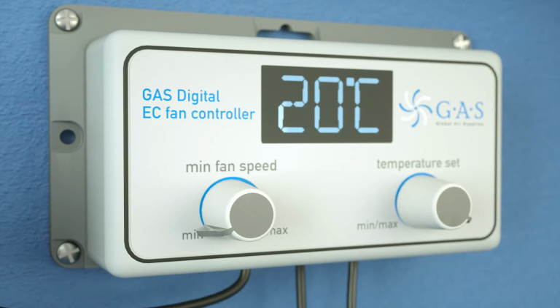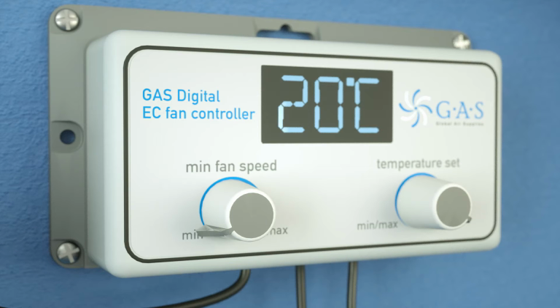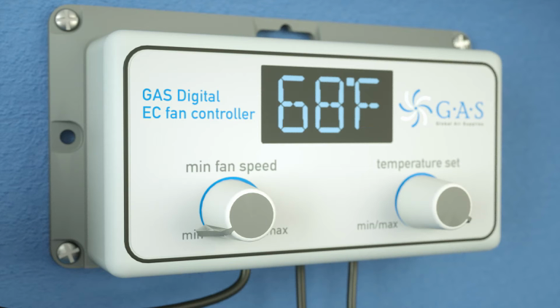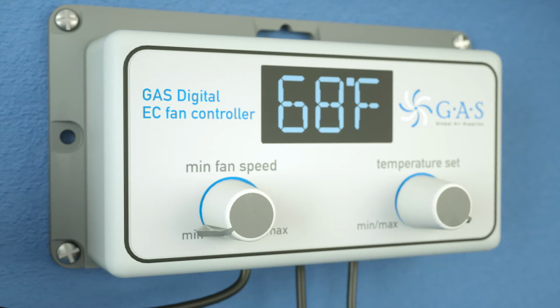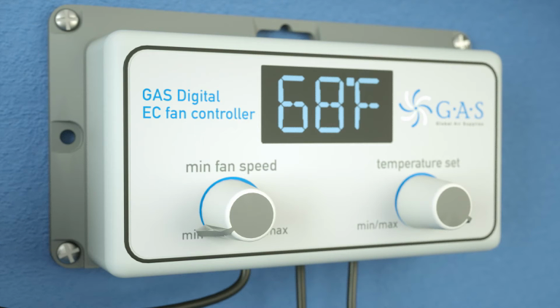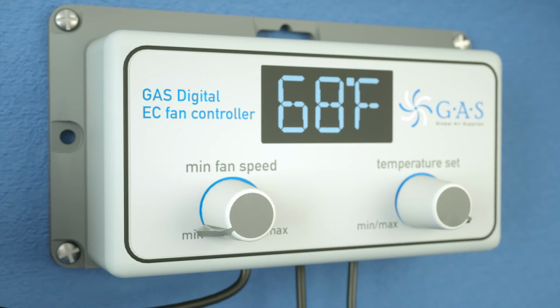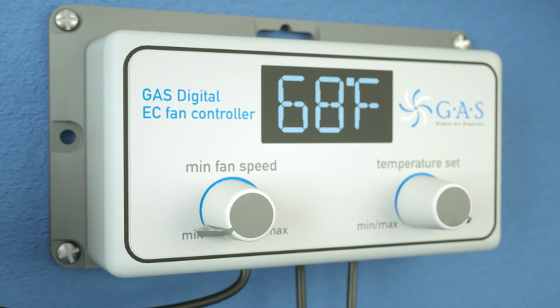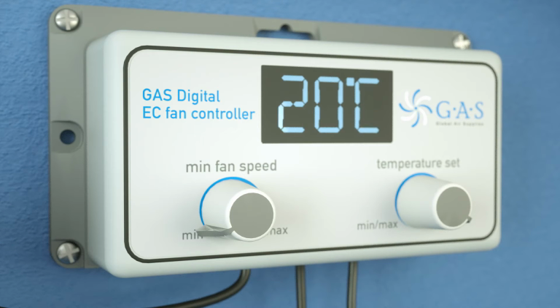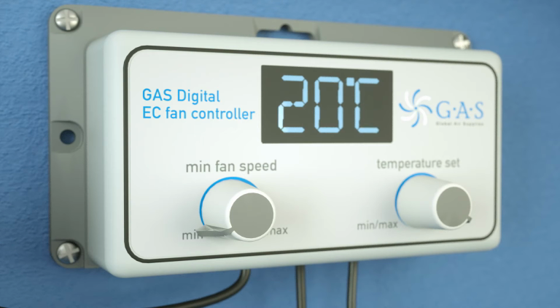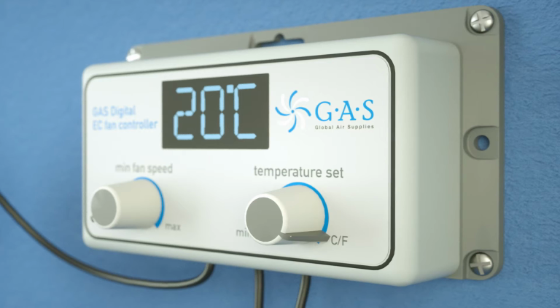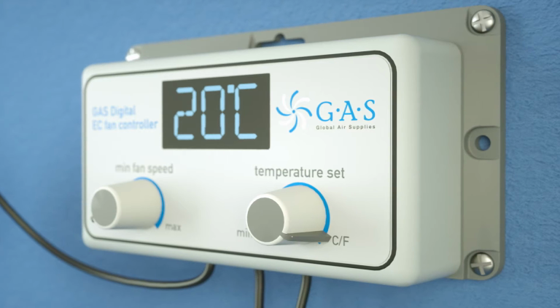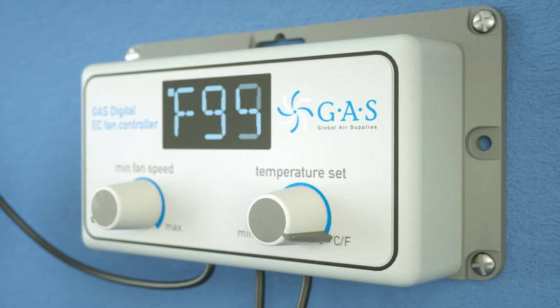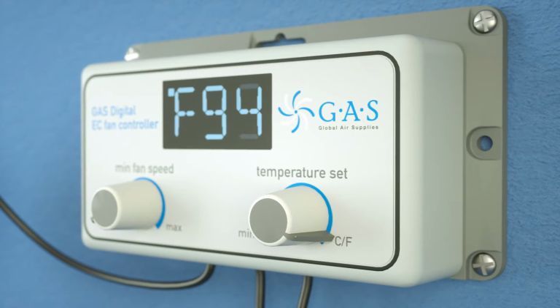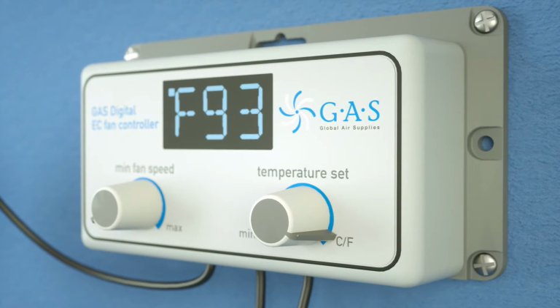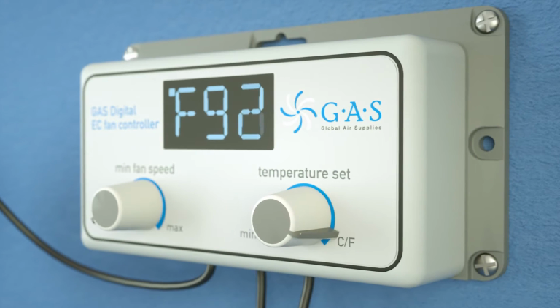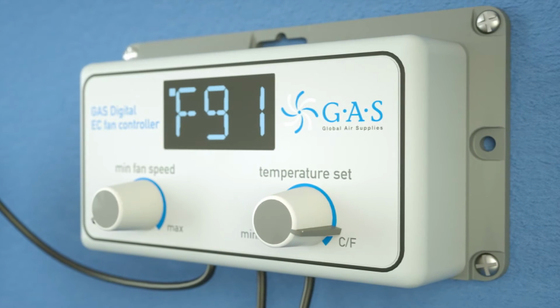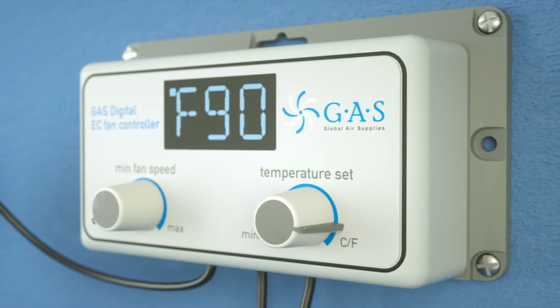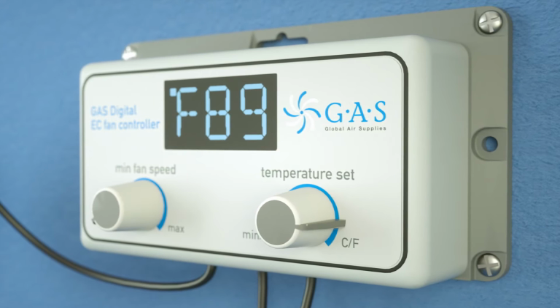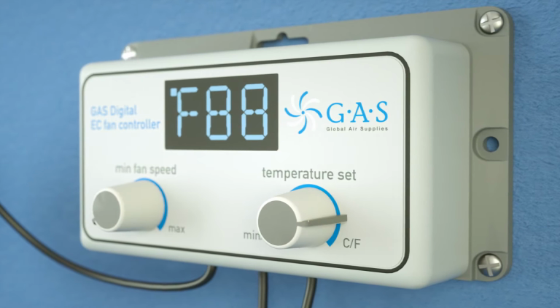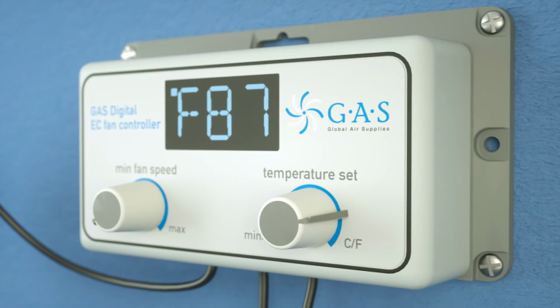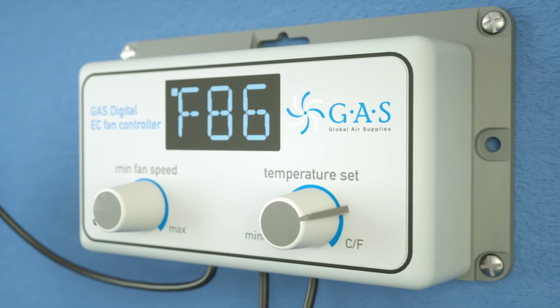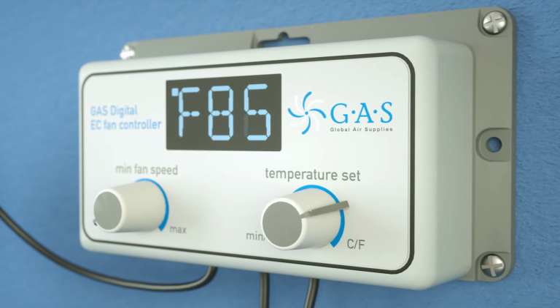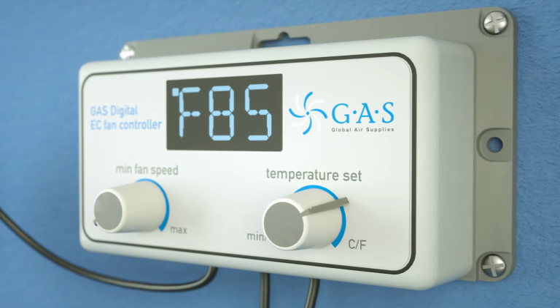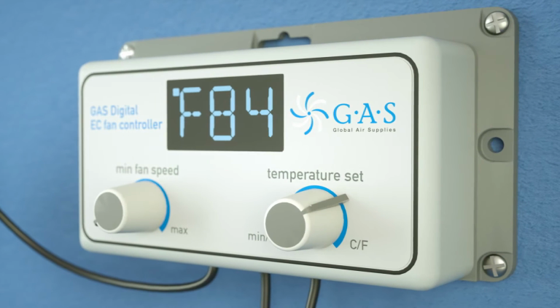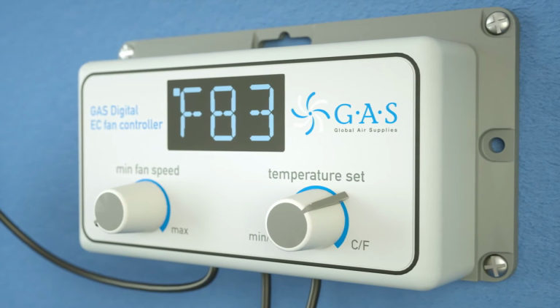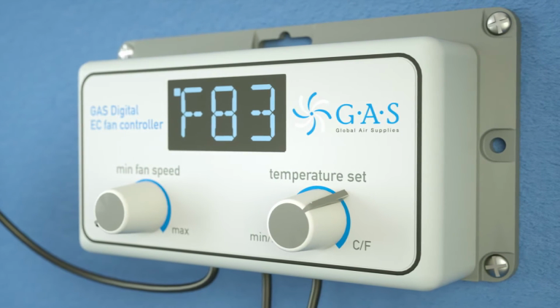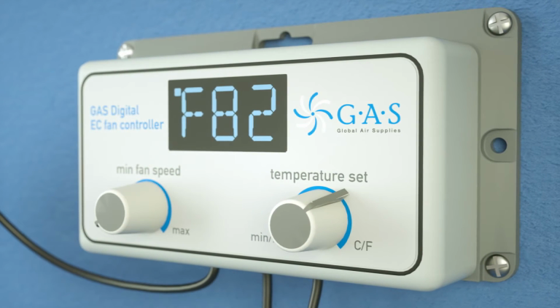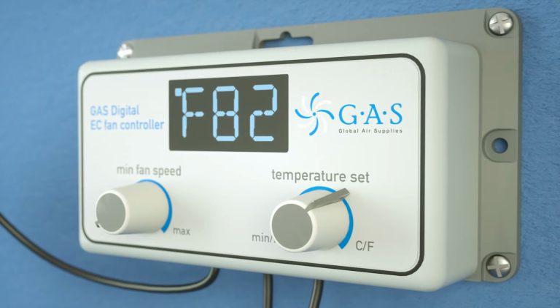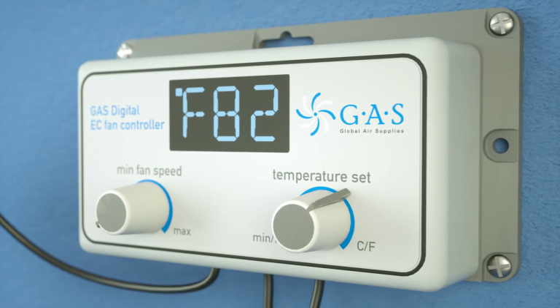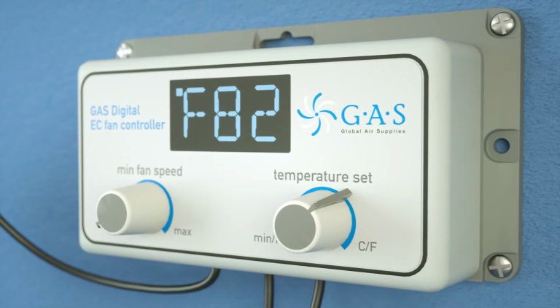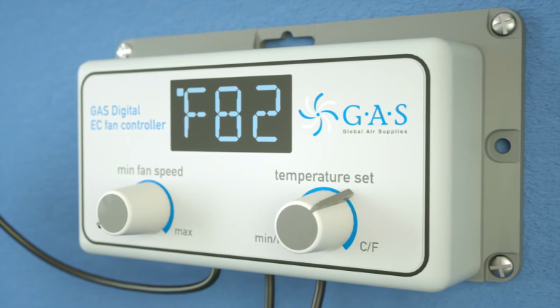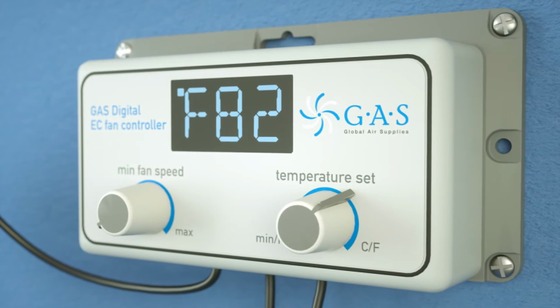Once the display shows the desired temperature scale, turn the dial to the left. The unit is now set.